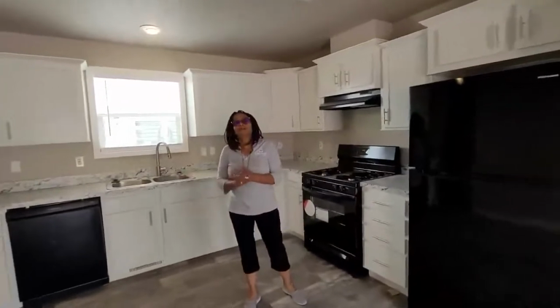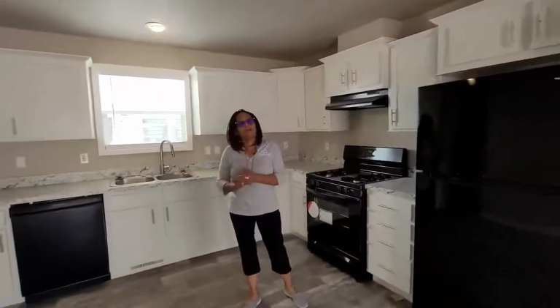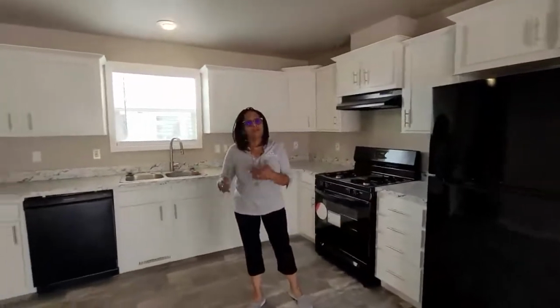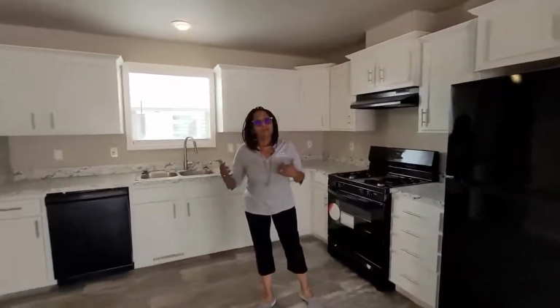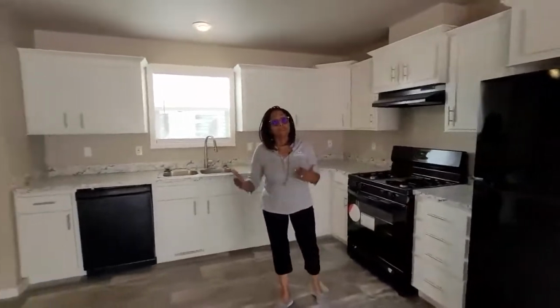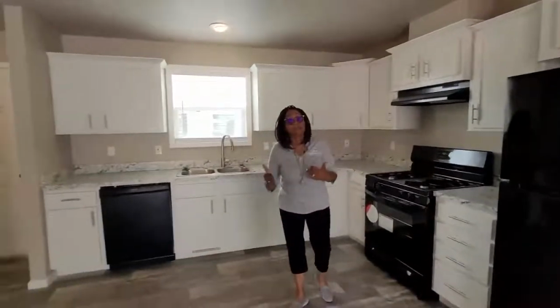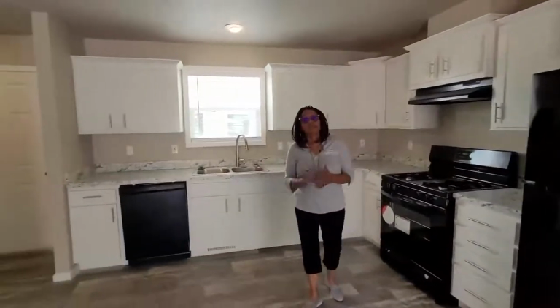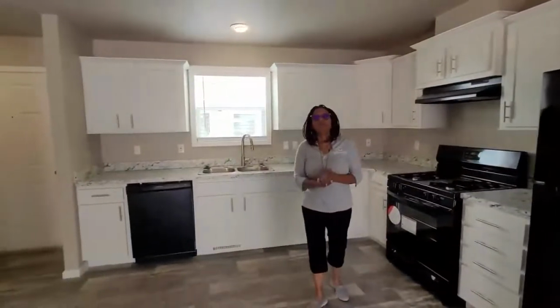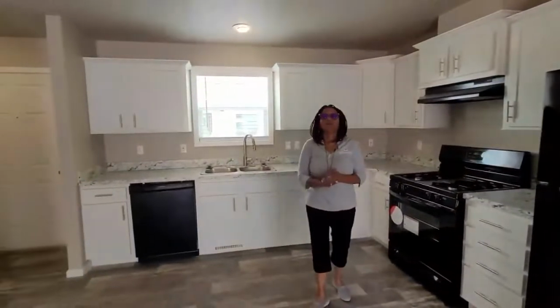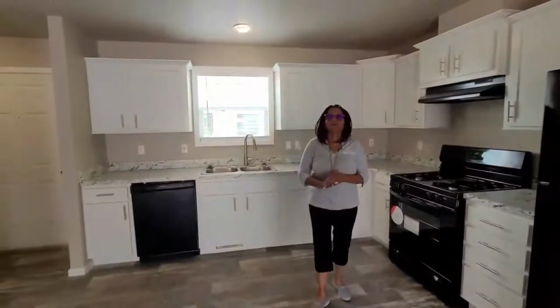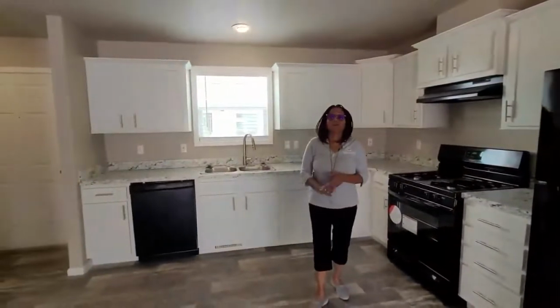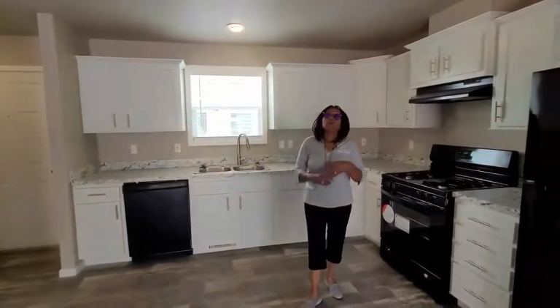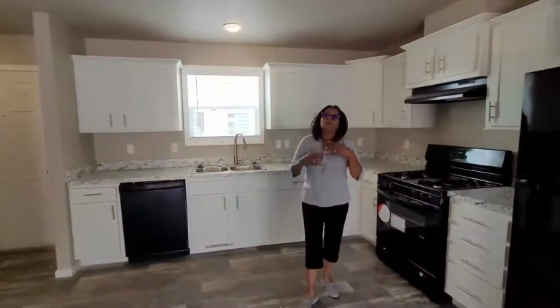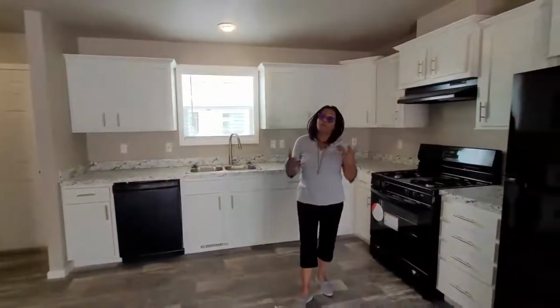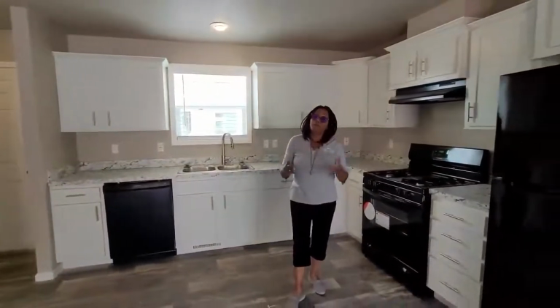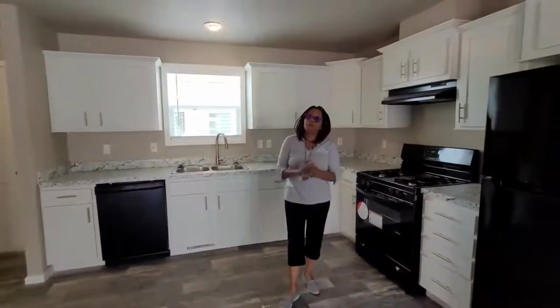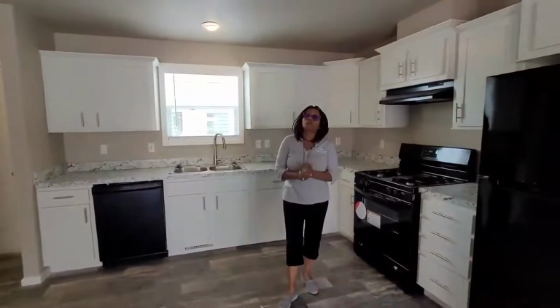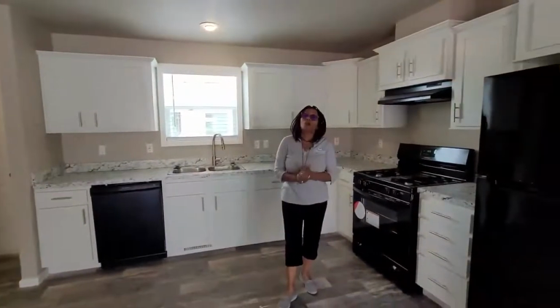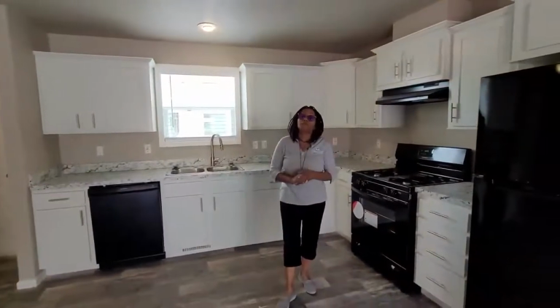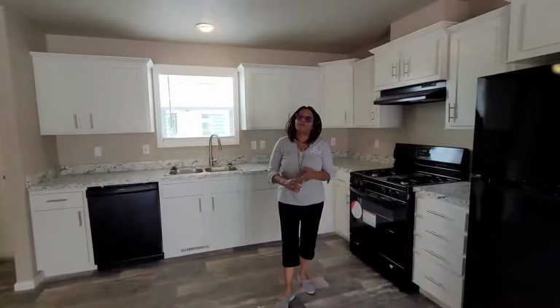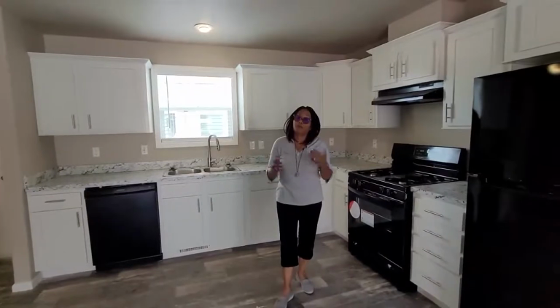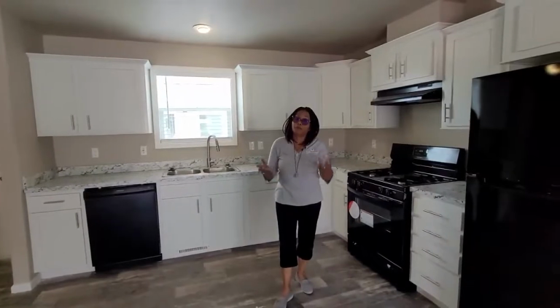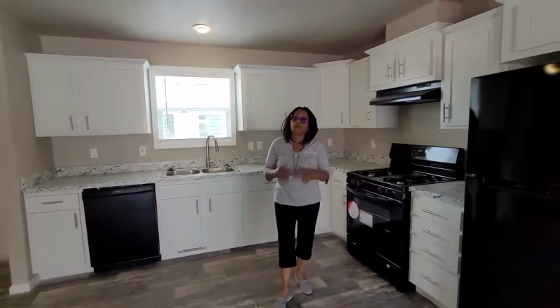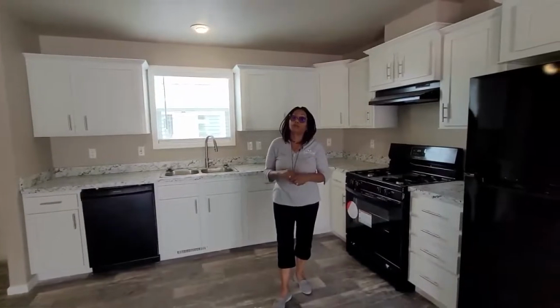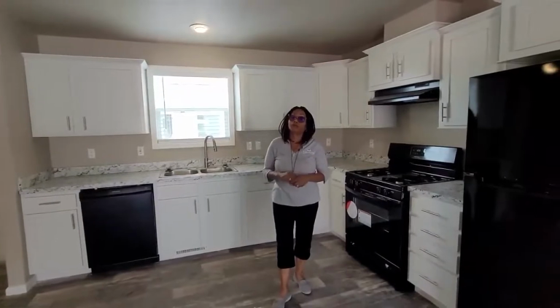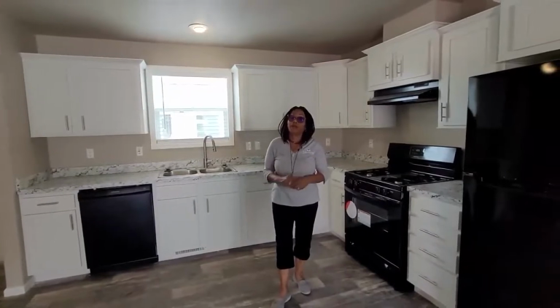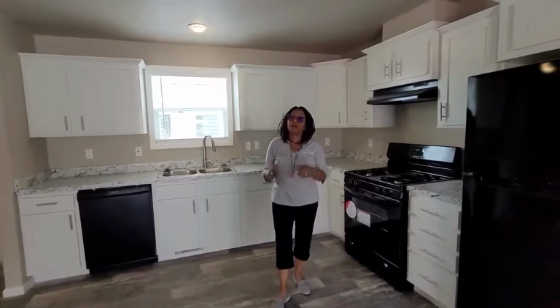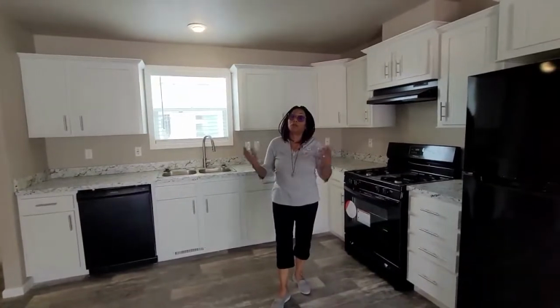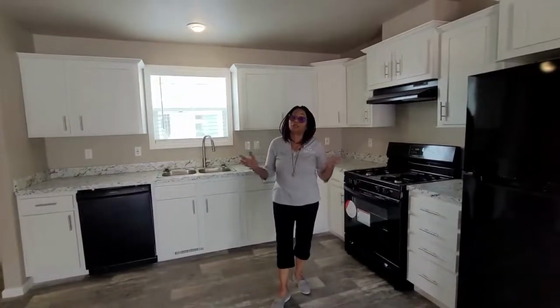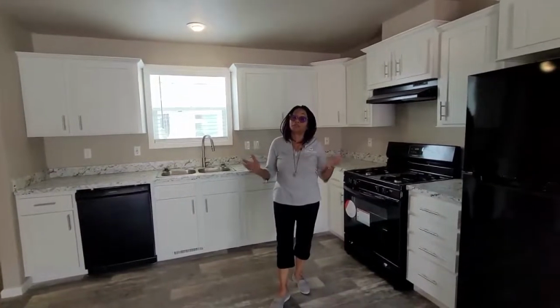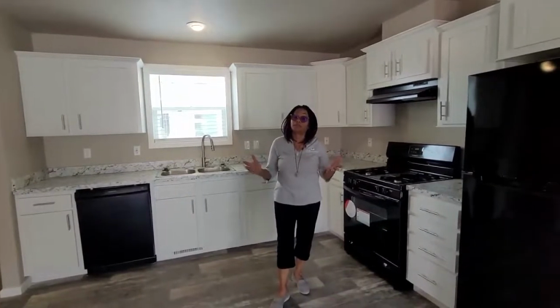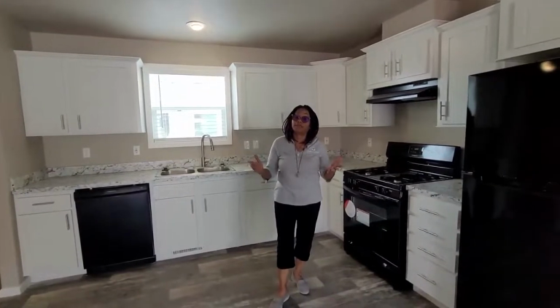Depending on the incentives when you come in, you may be able to qualify for a brand new washer and dryer along with this unit.